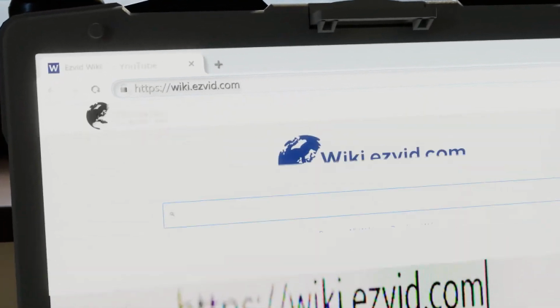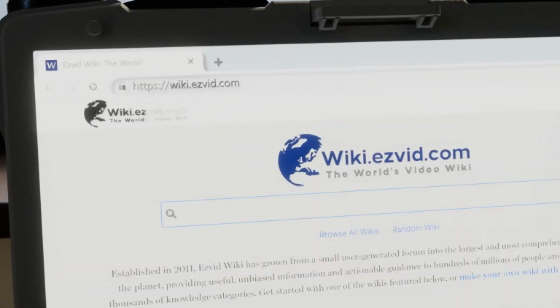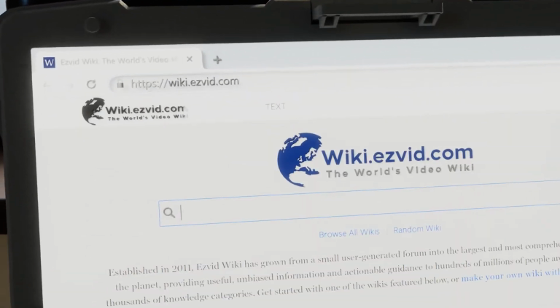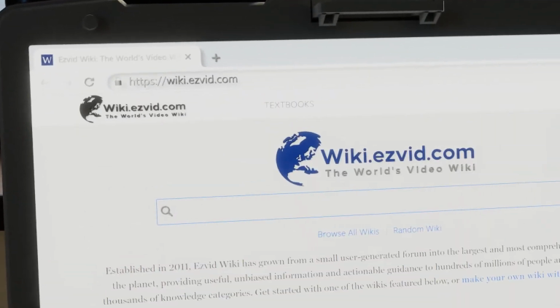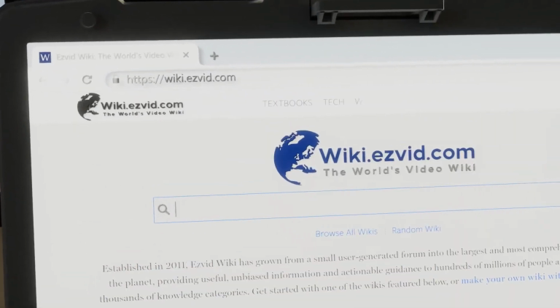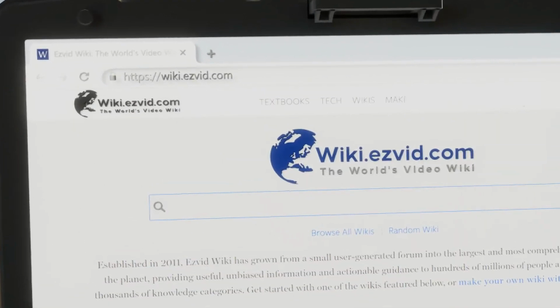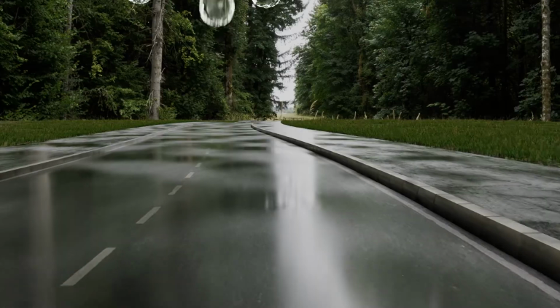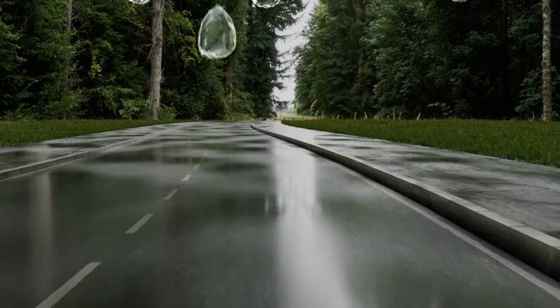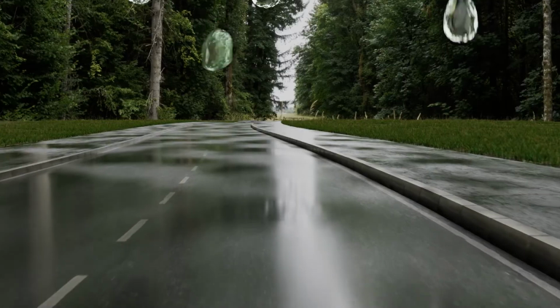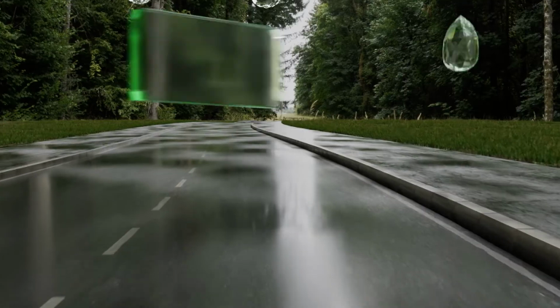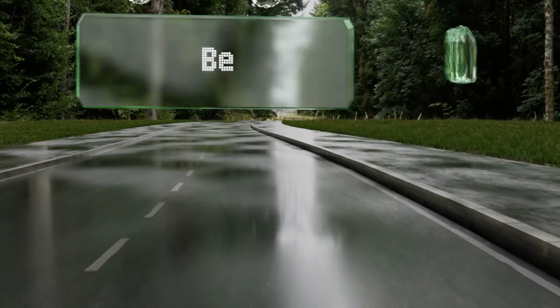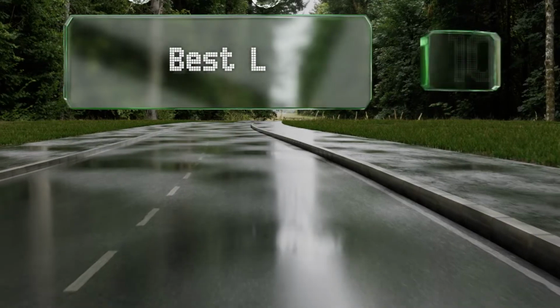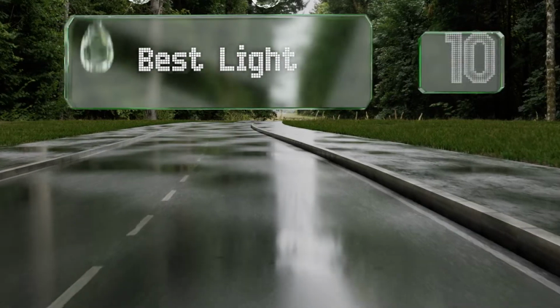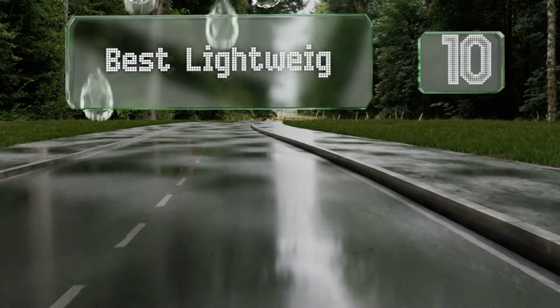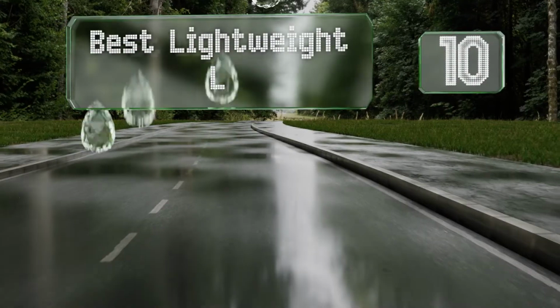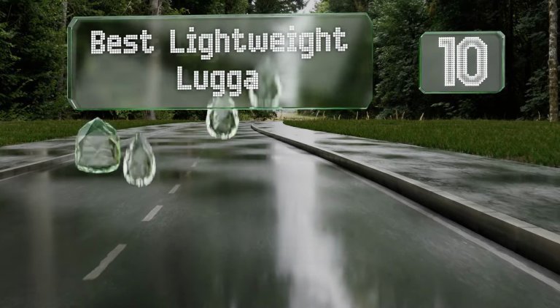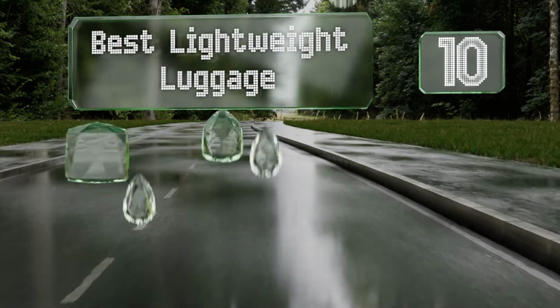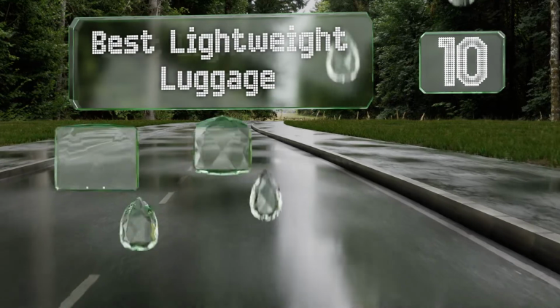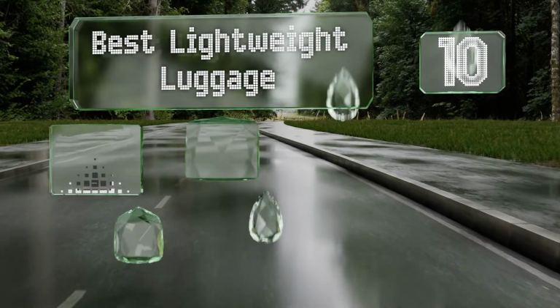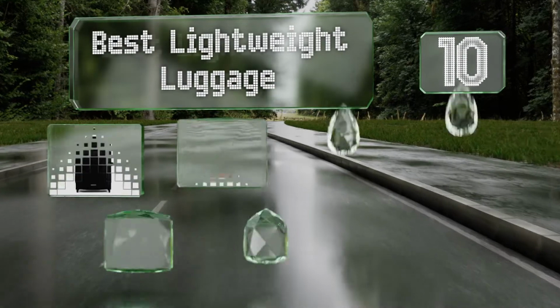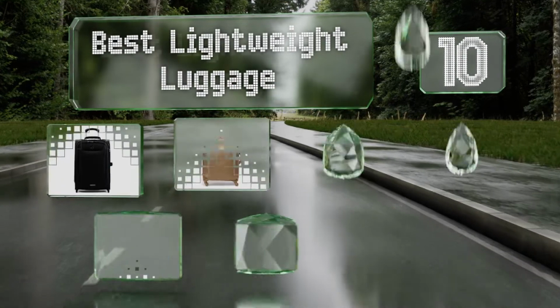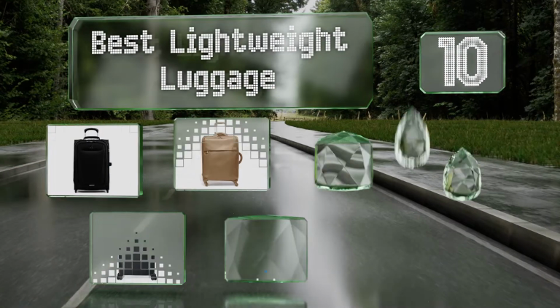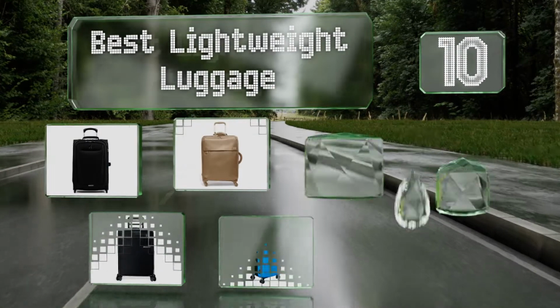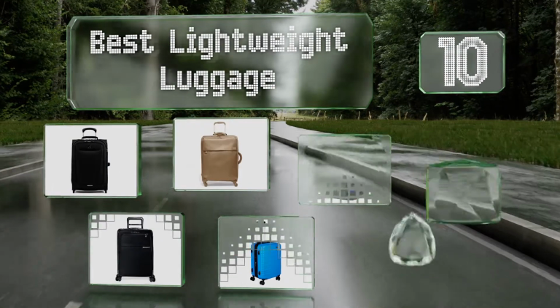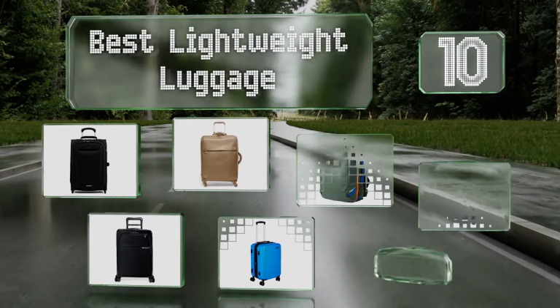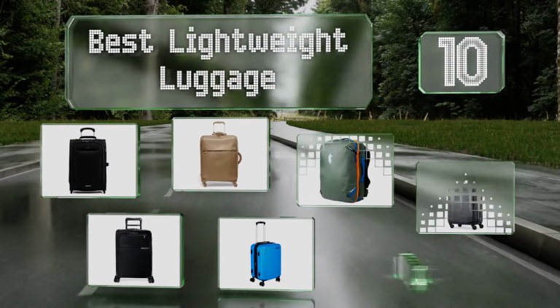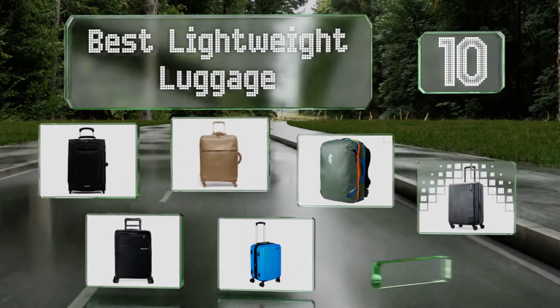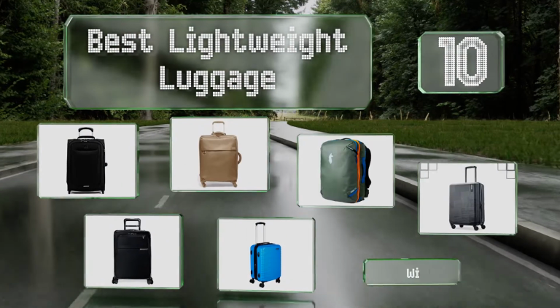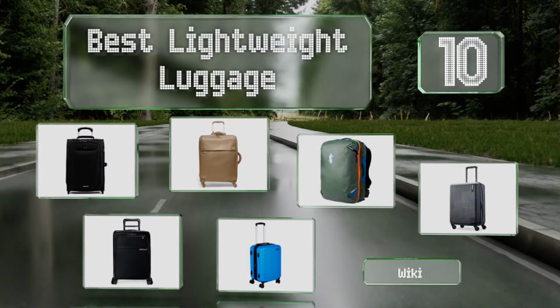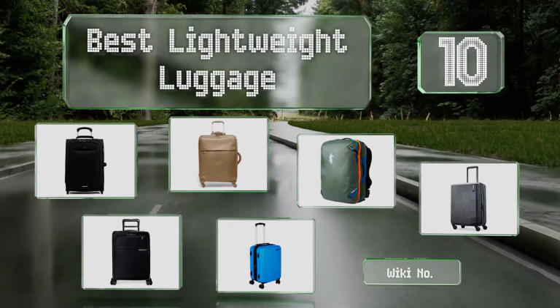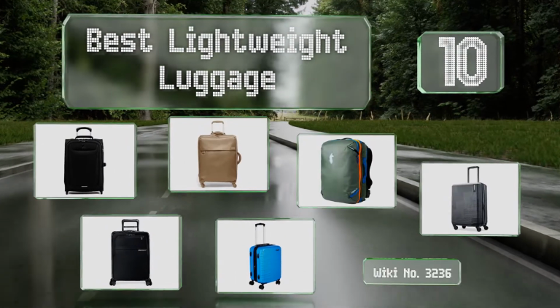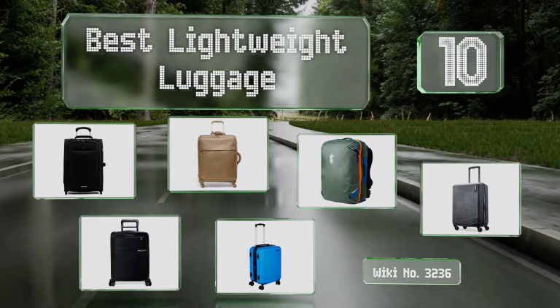EasyVid presents the 10 best lightweight luggage. Let's get started with the list.